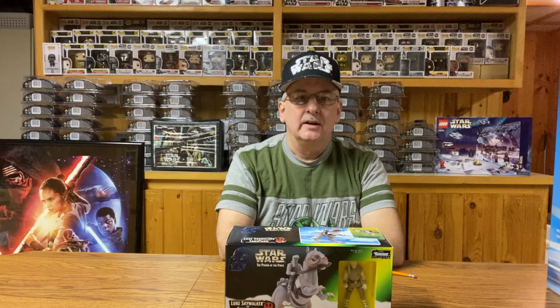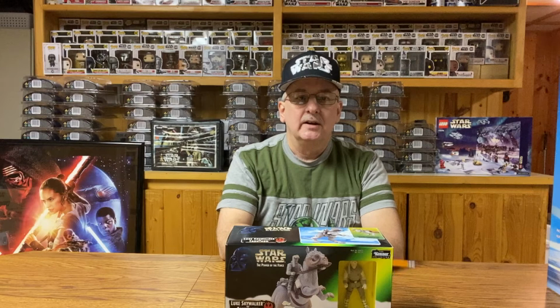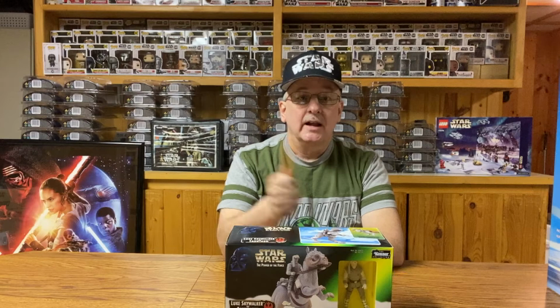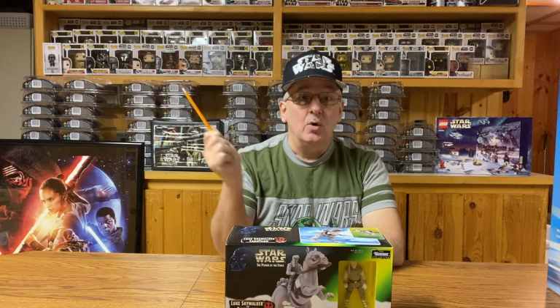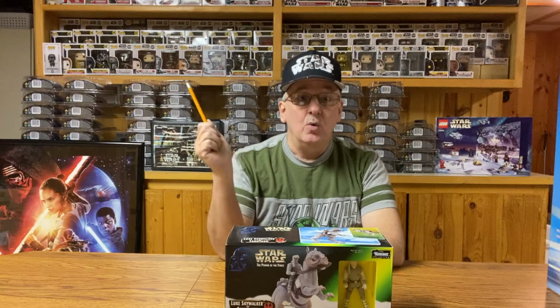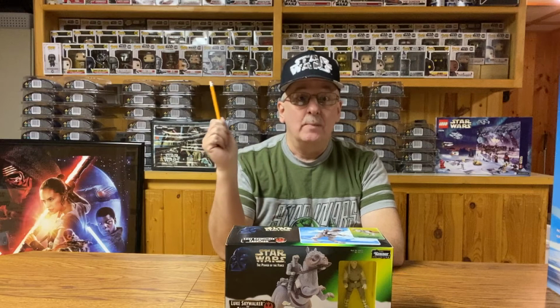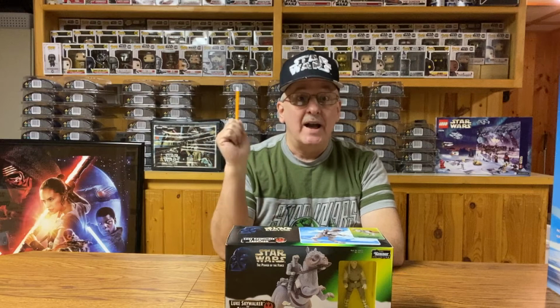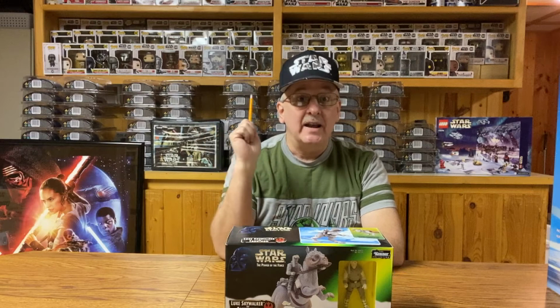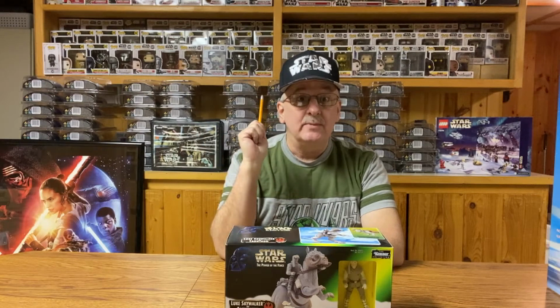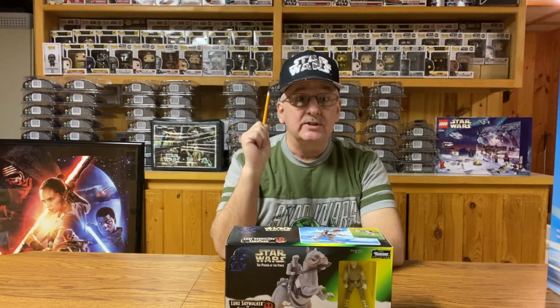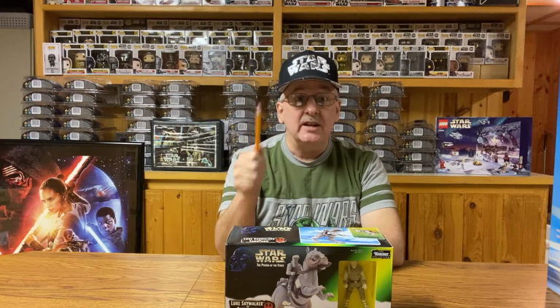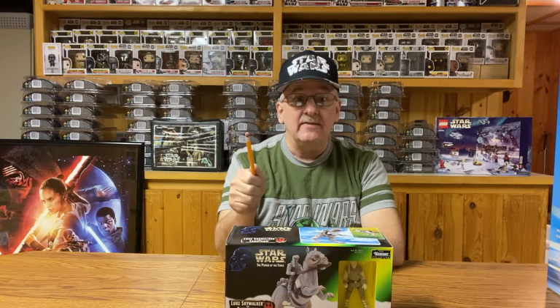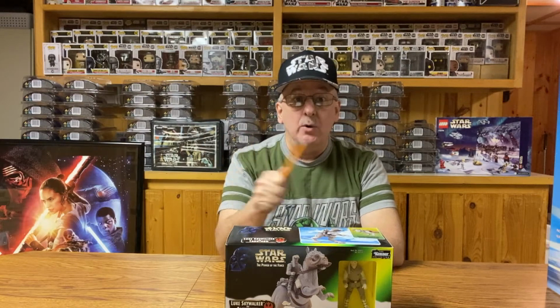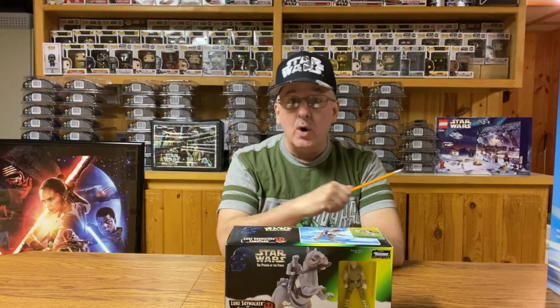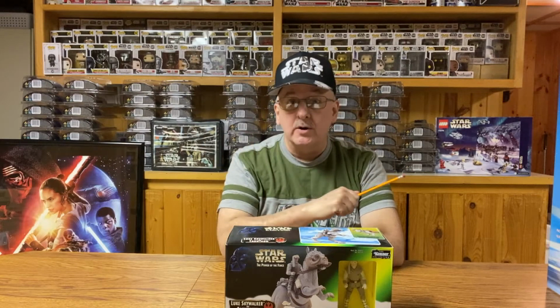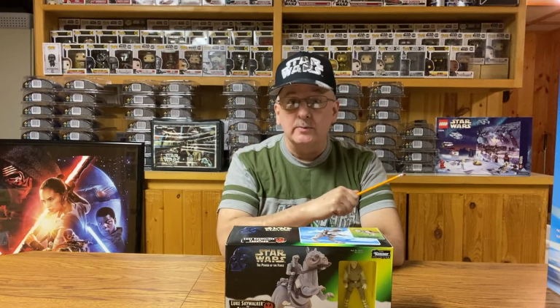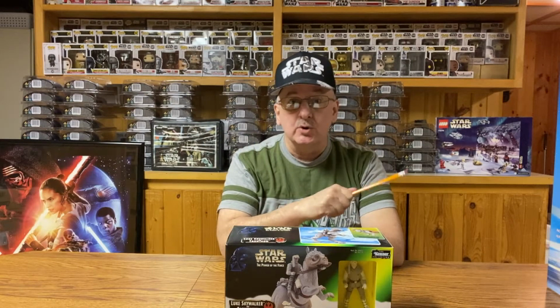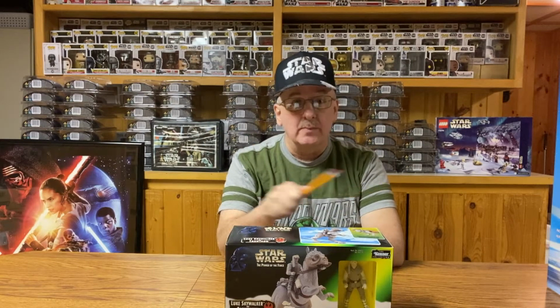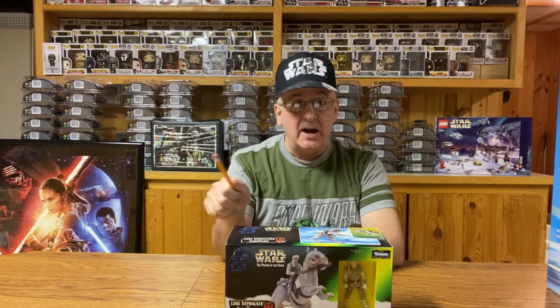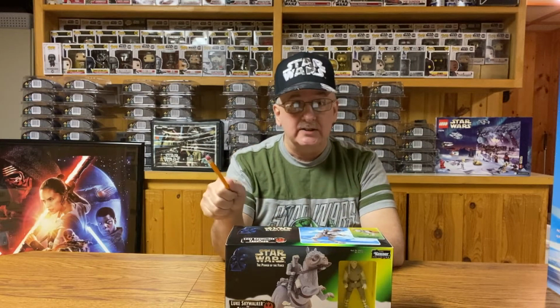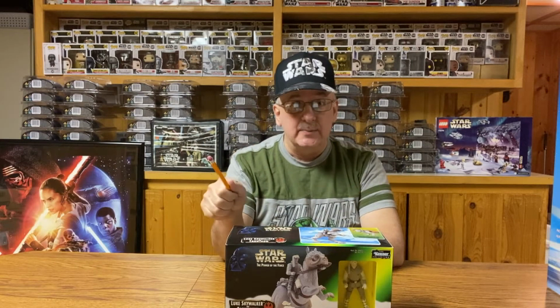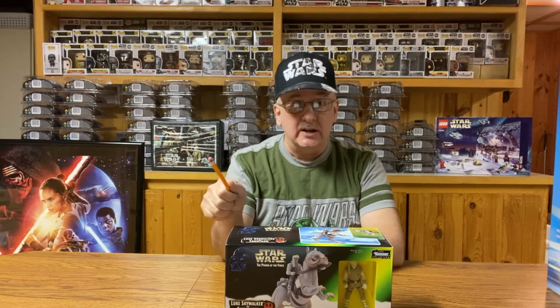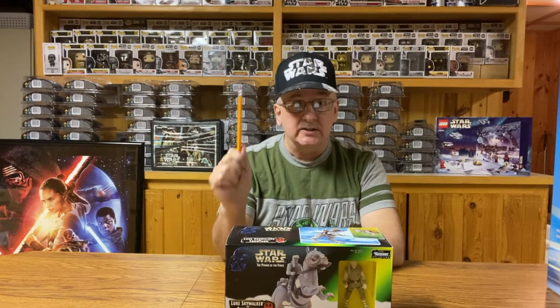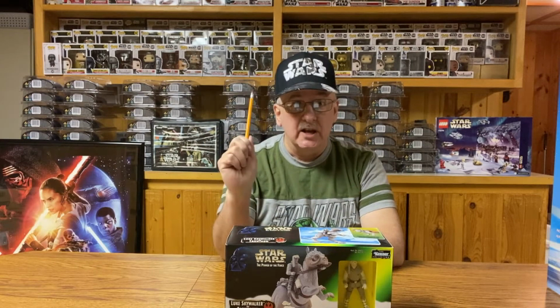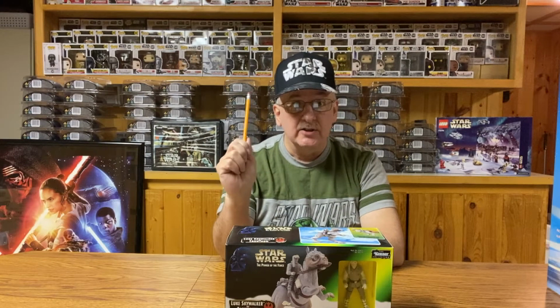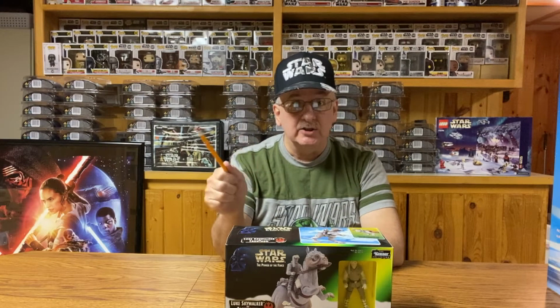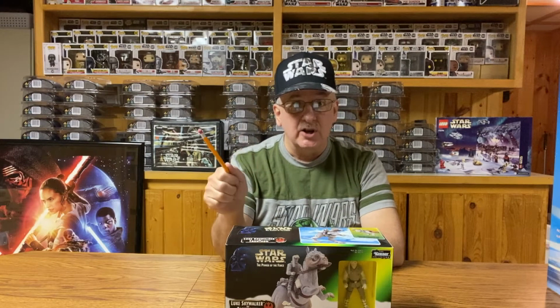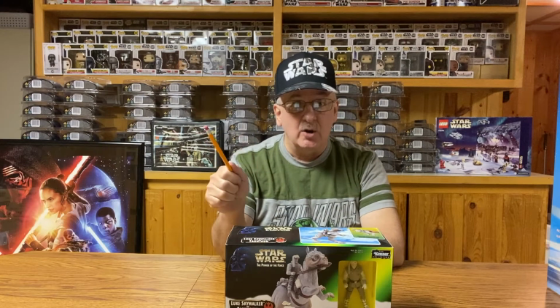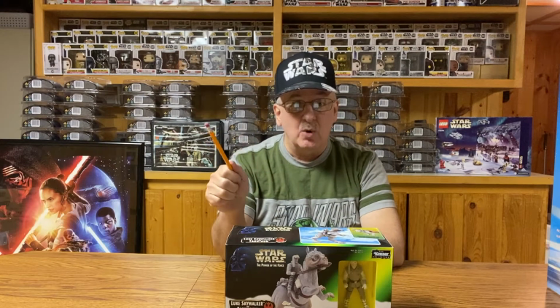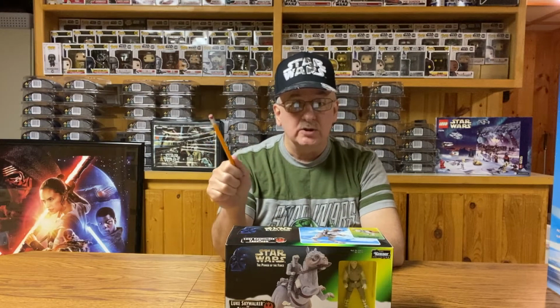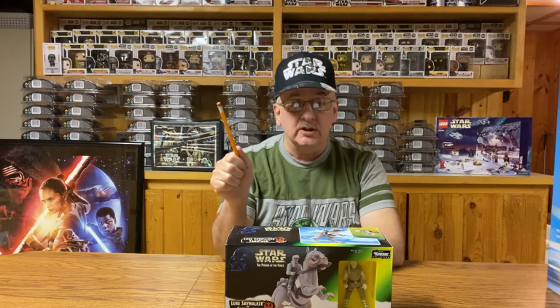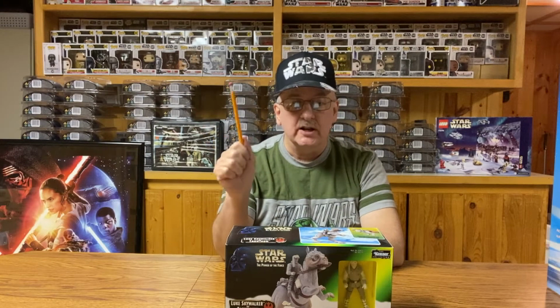Hello, my name is Steve, and welcome to Unboxing the Boxes, the Star Wars Collection.